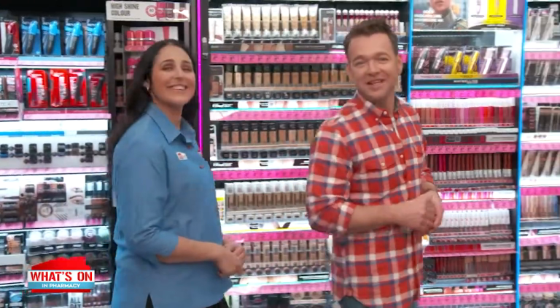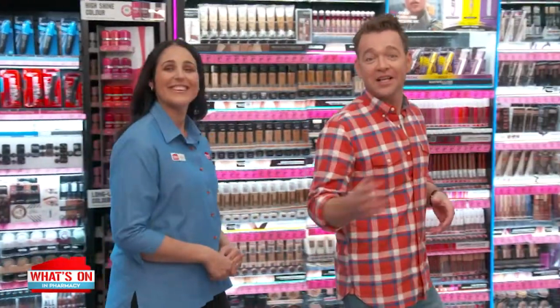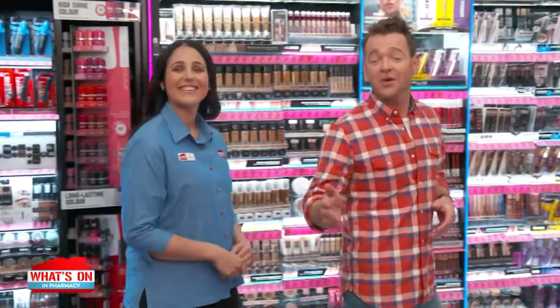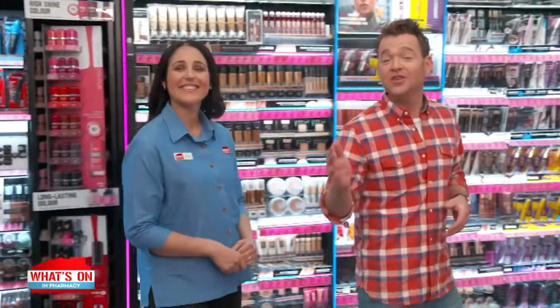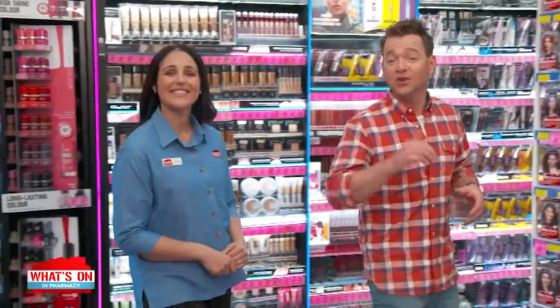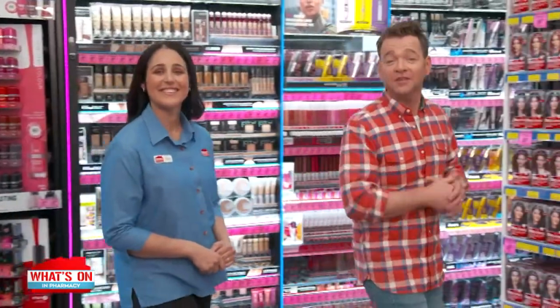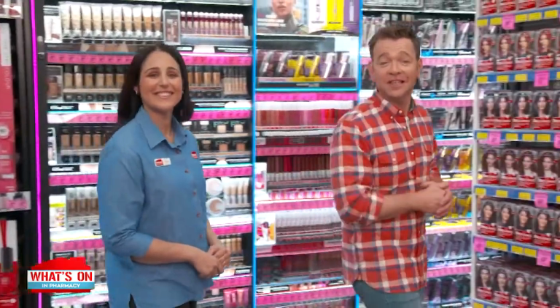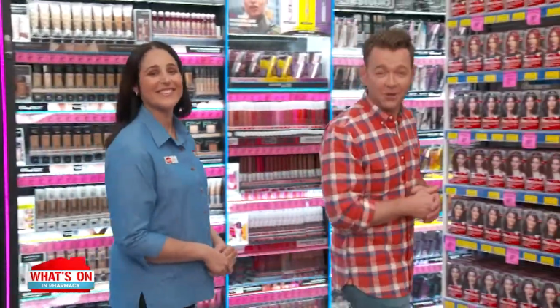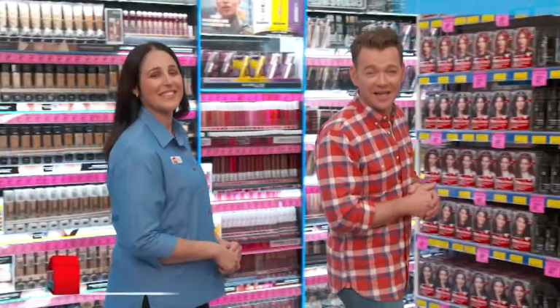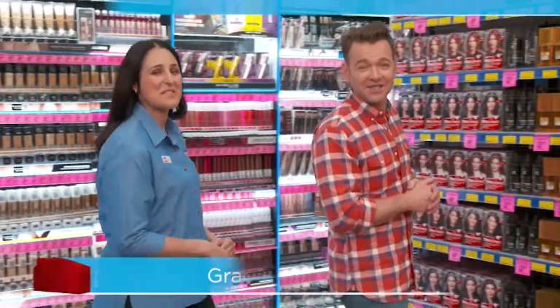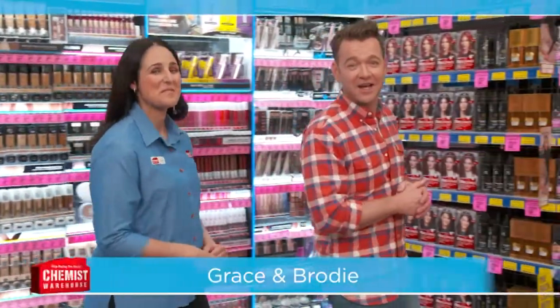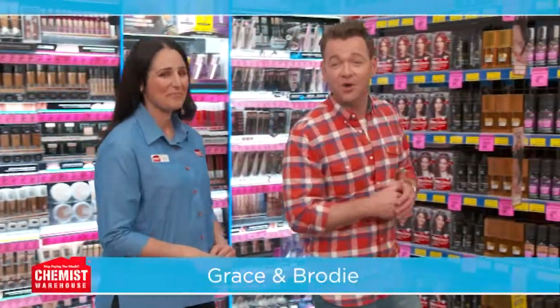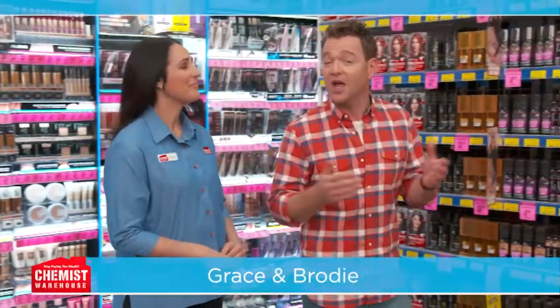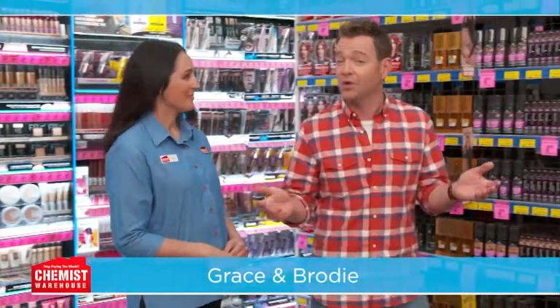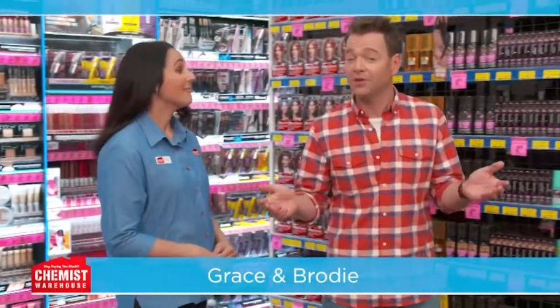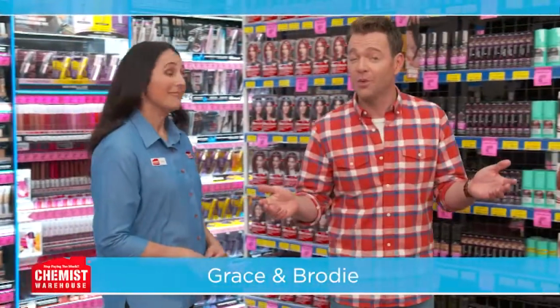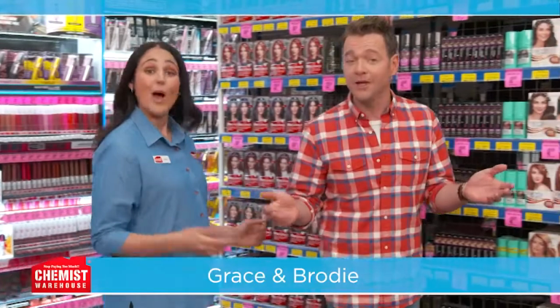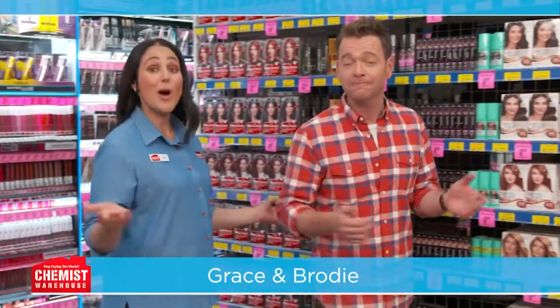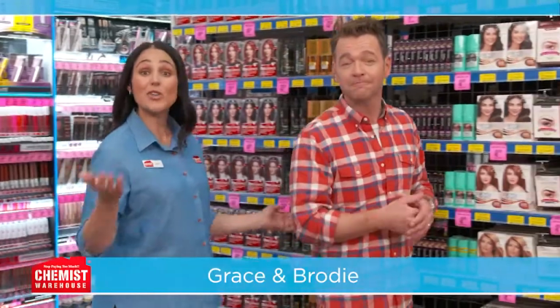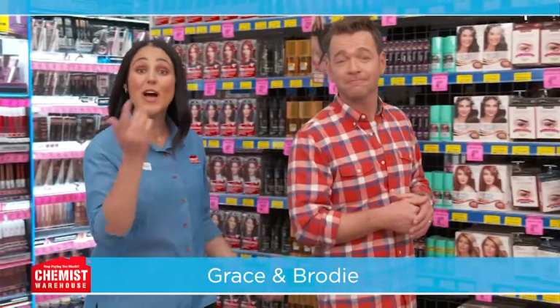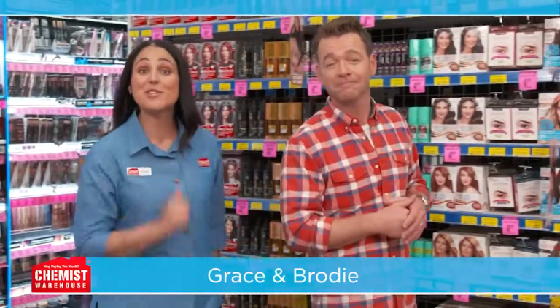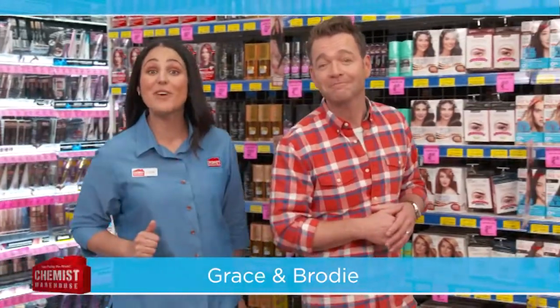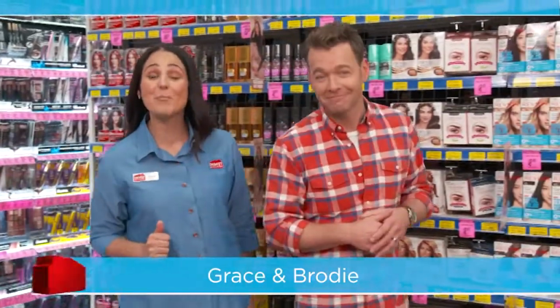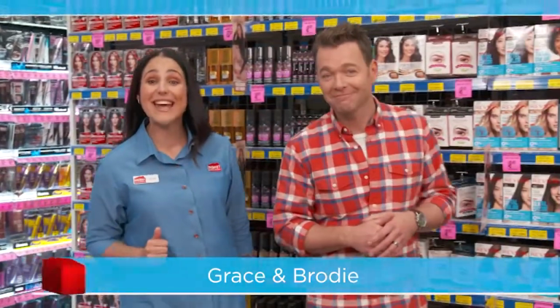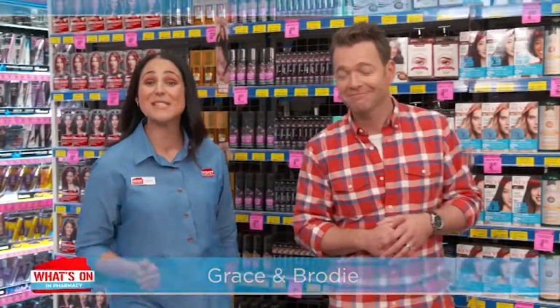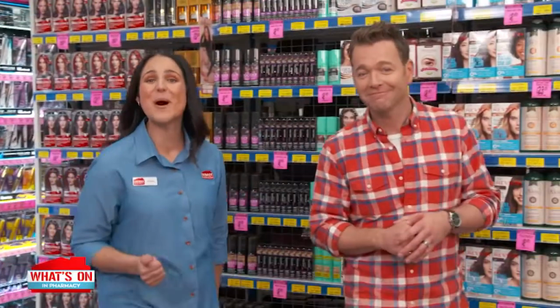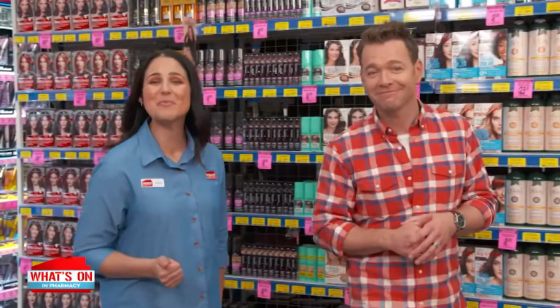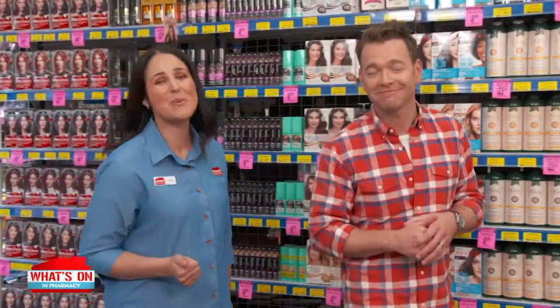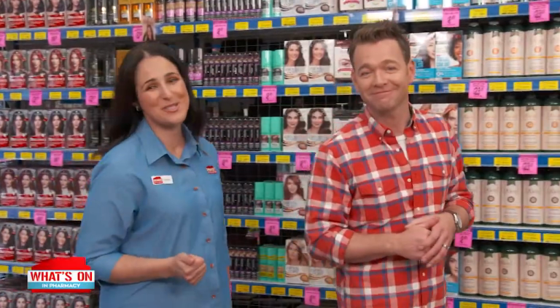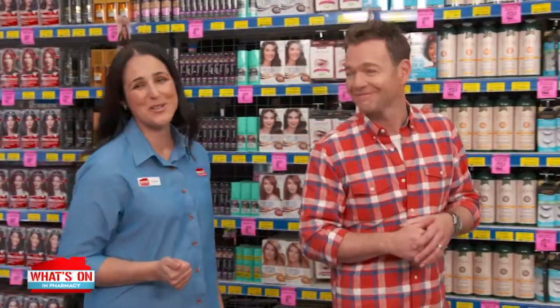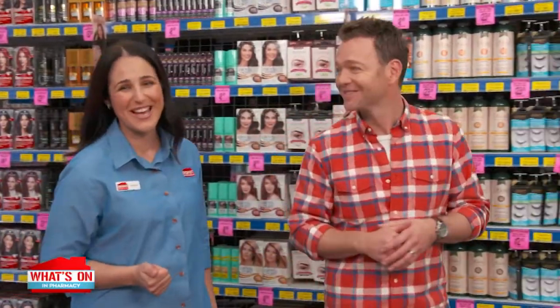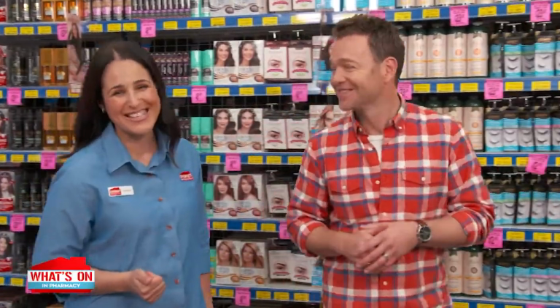Hello, are you looking for little ways to start improving your health and well-being? Well, you've come to the right place. Welcome to What's On in the Warehouse.